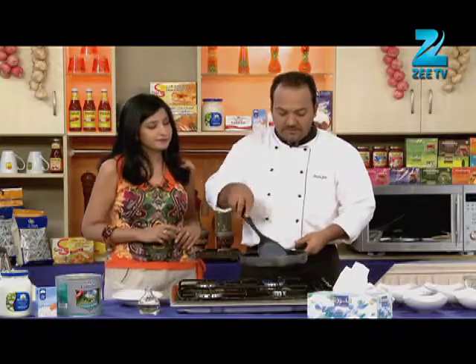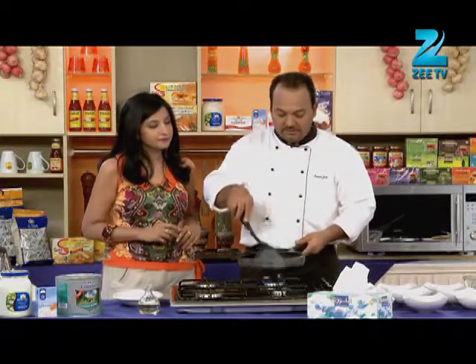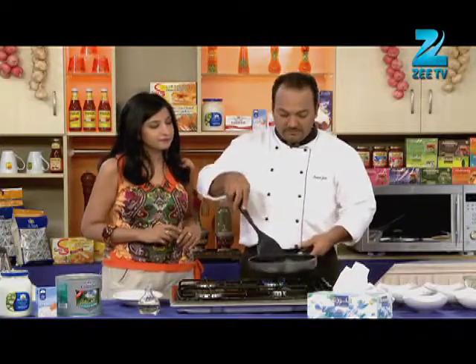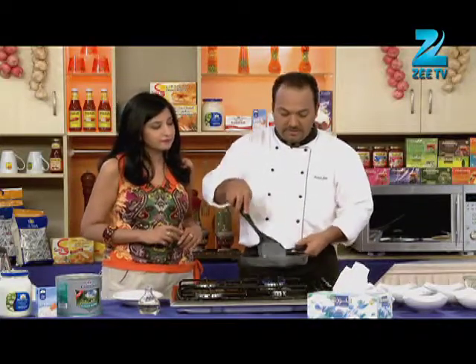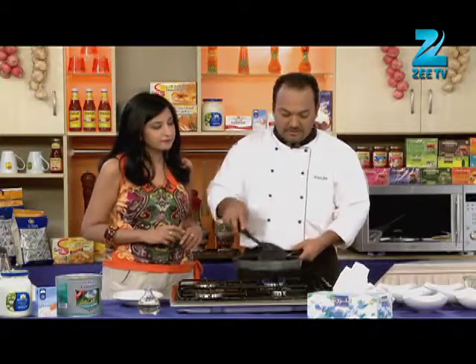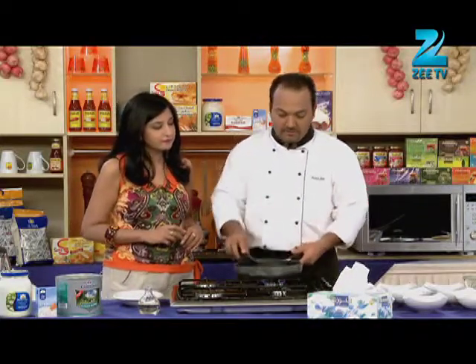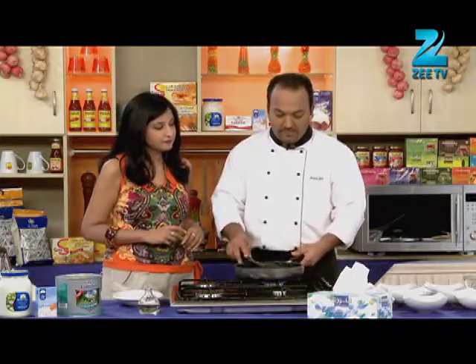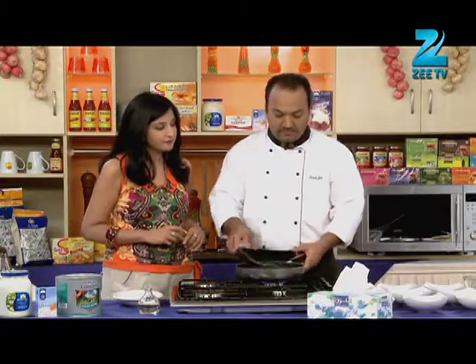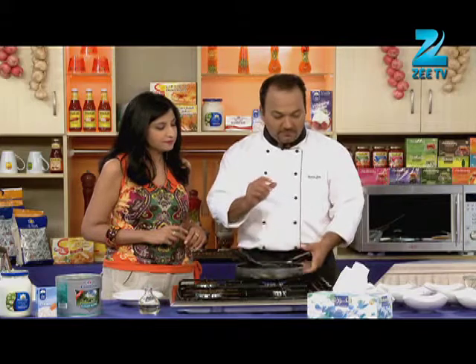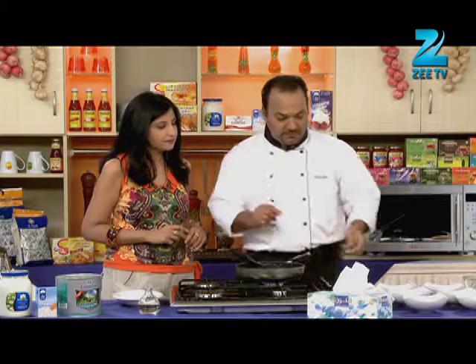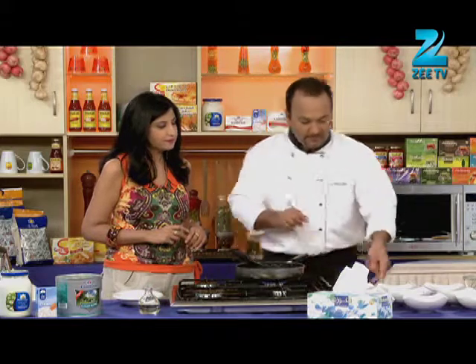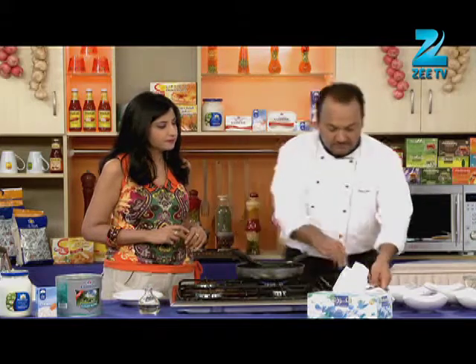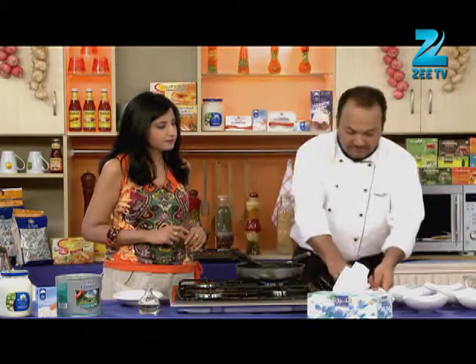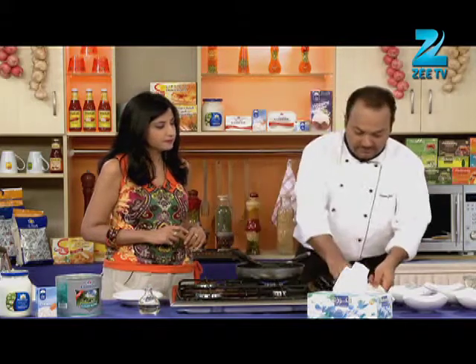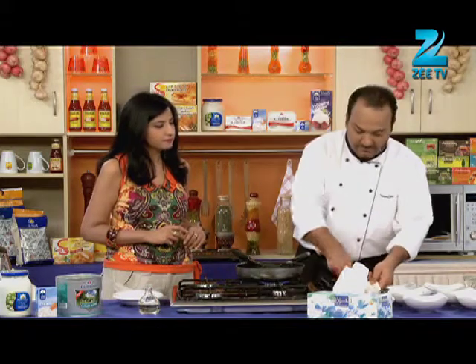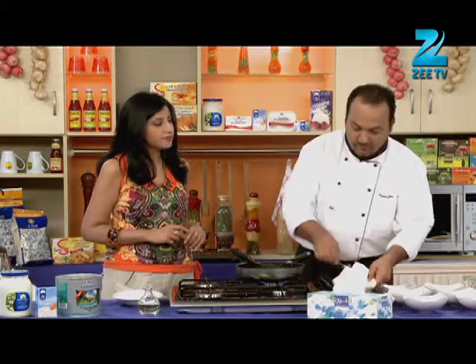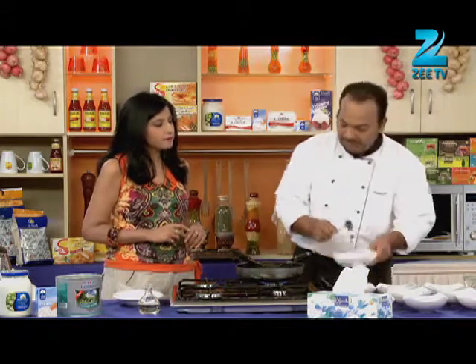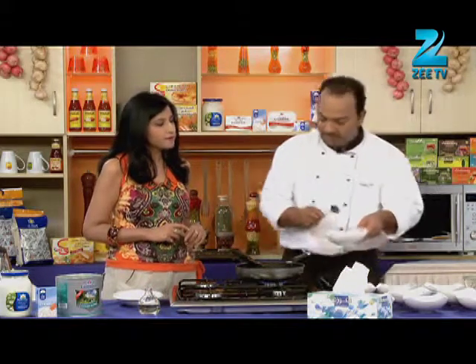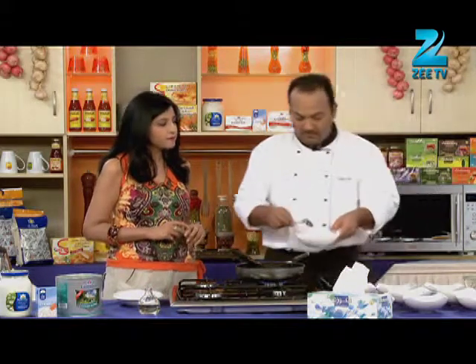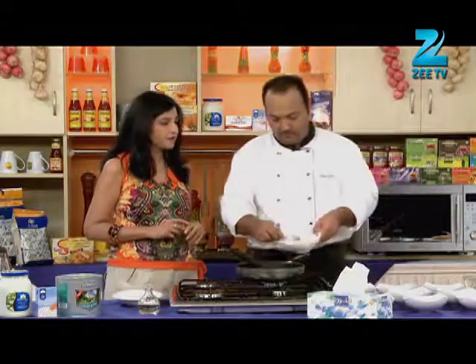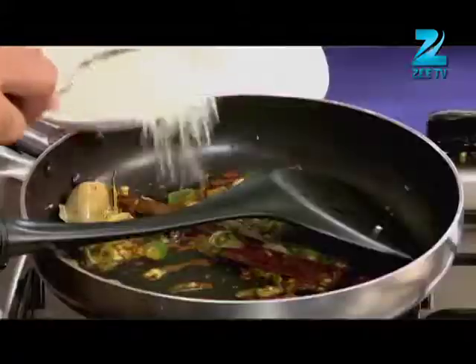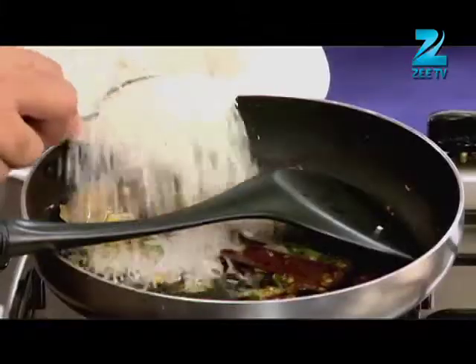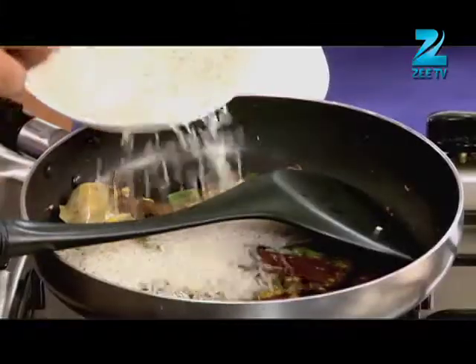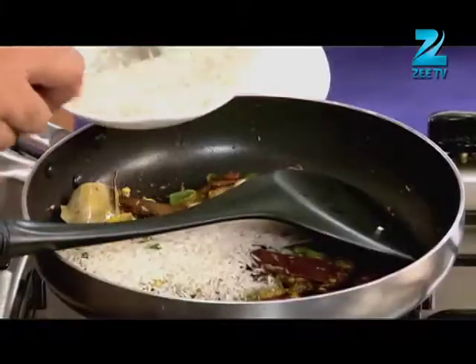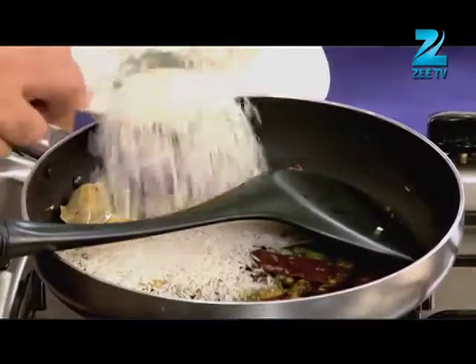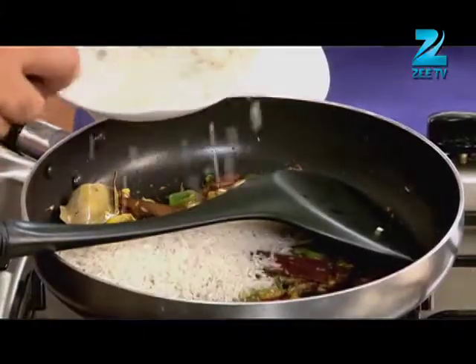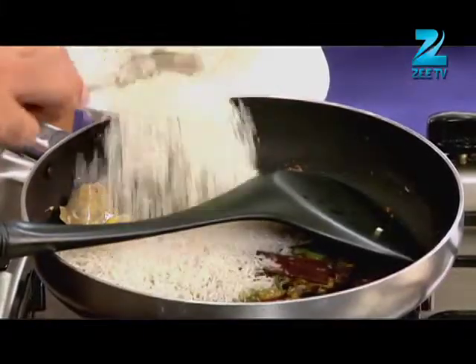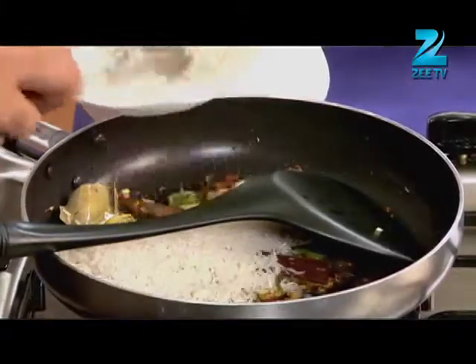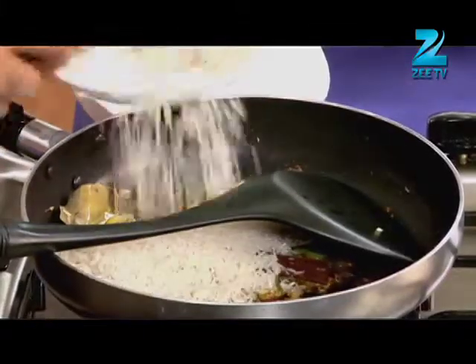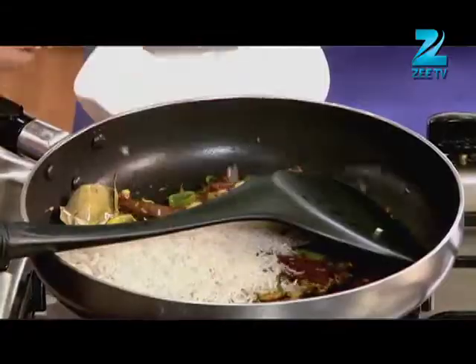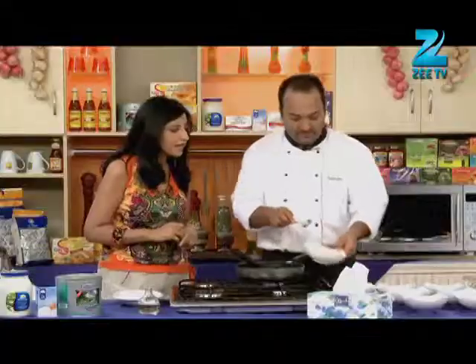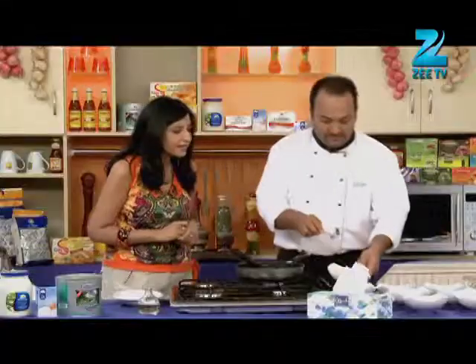We will add some chawal — raw rice. This is our long grain basmati rice from Alaila.